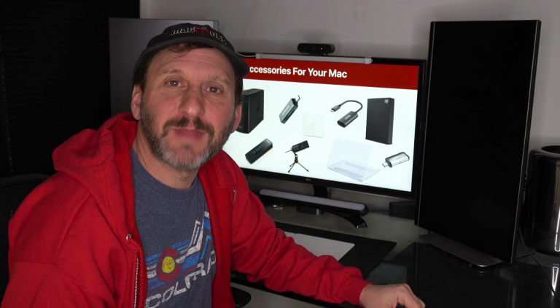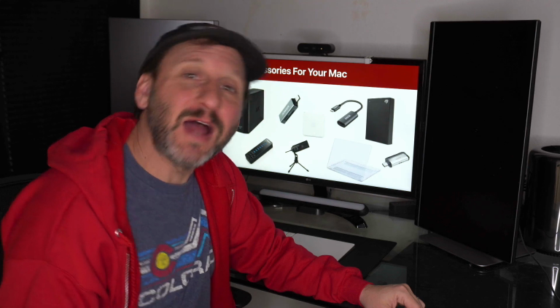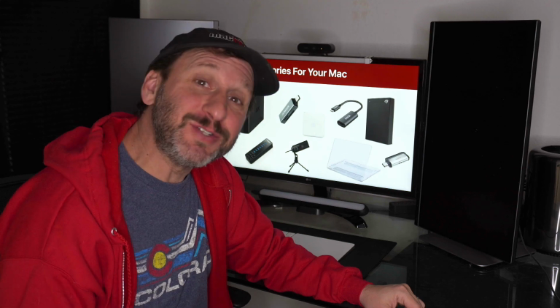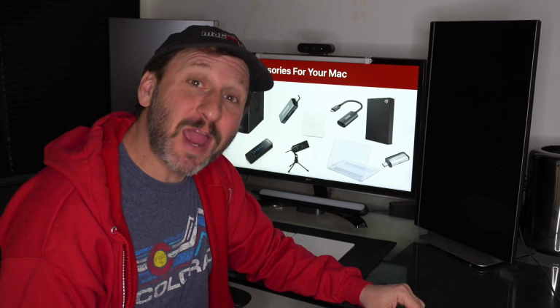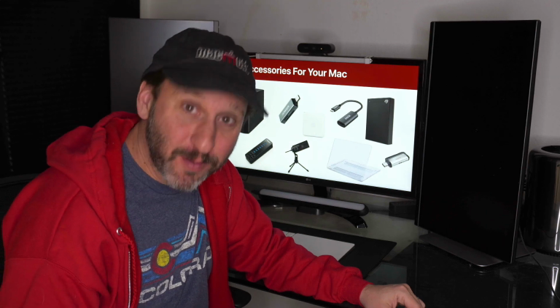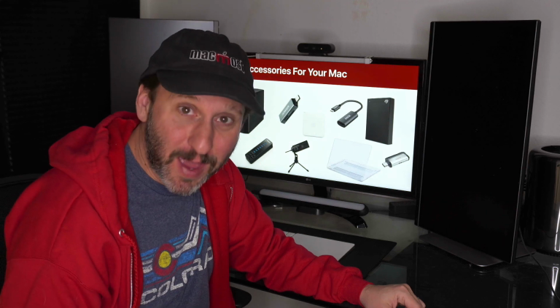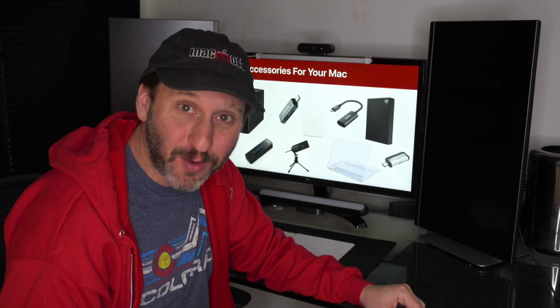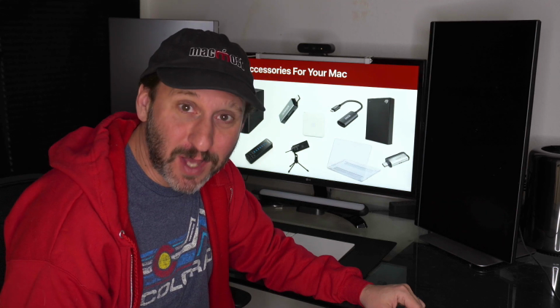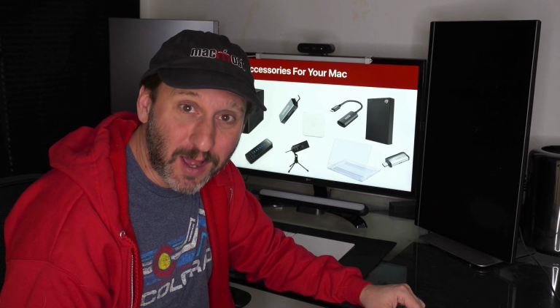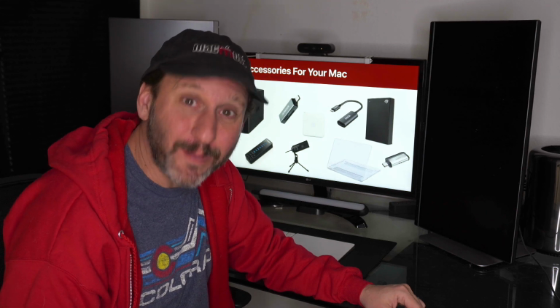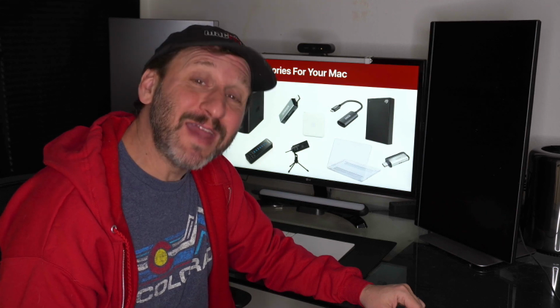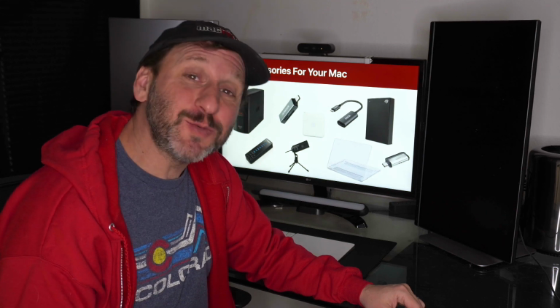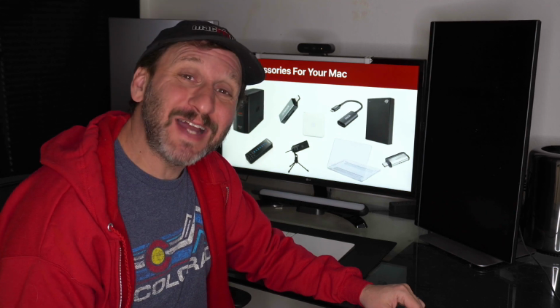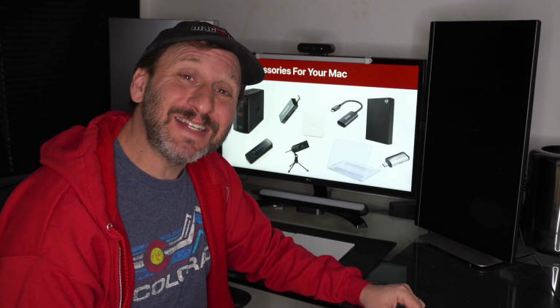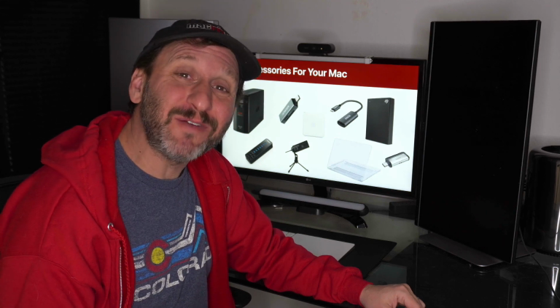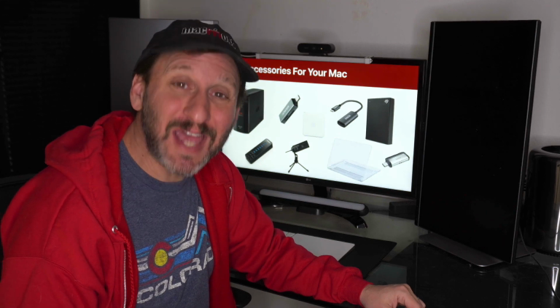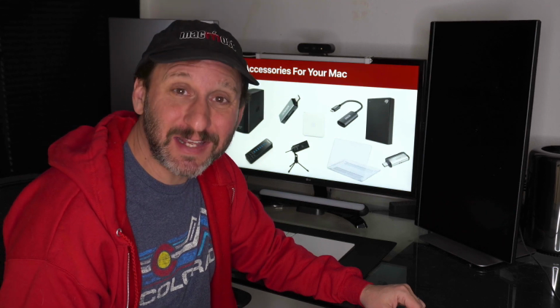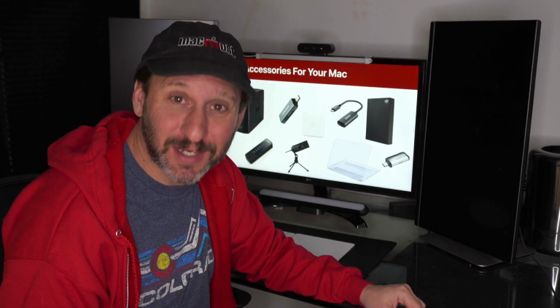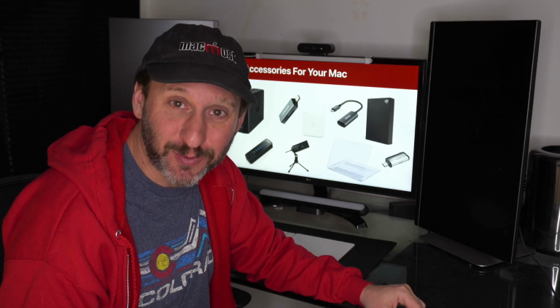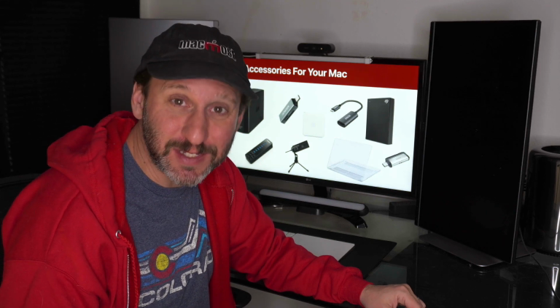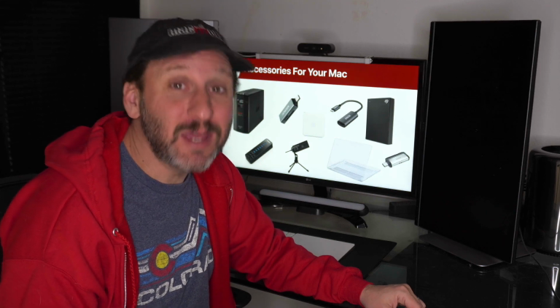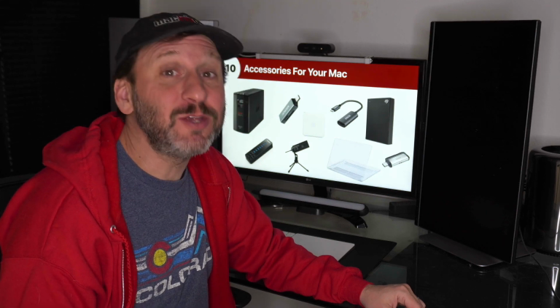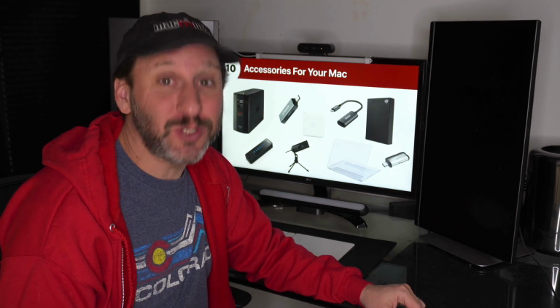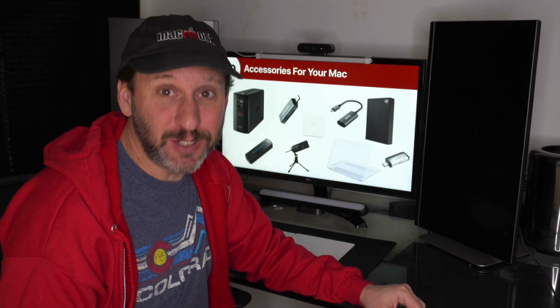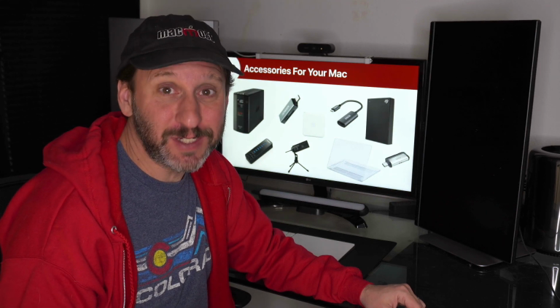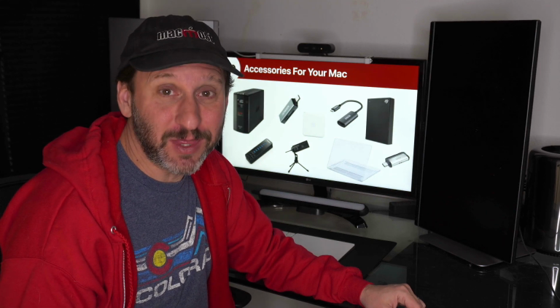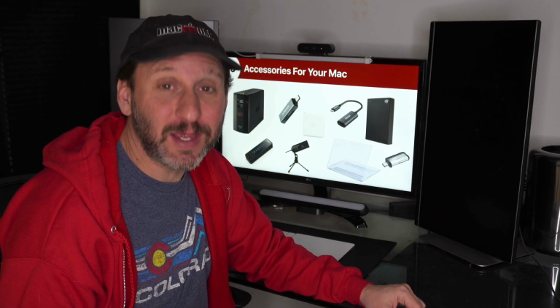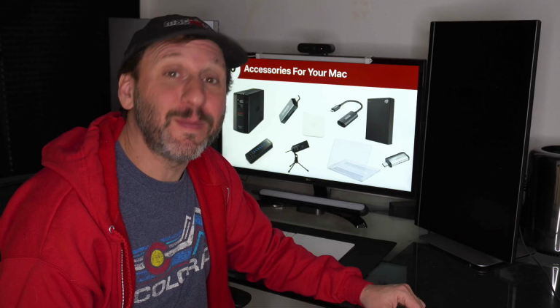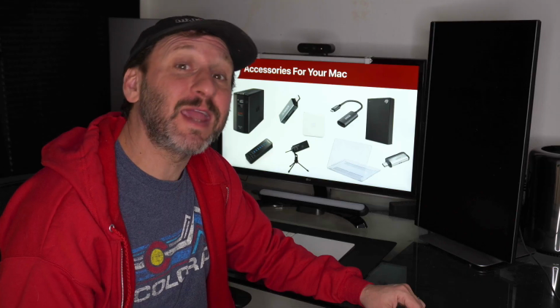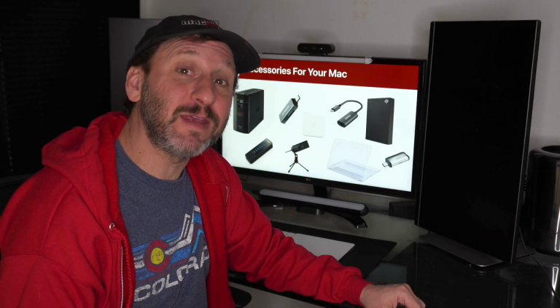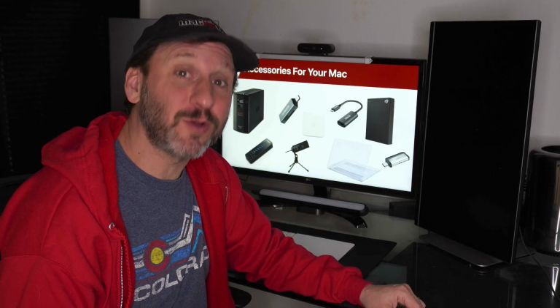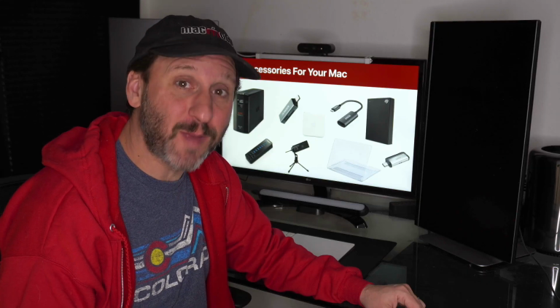Hi, this is Gary with MacMost.com. Here's my list of ten accessories that you should seriously think about getting for your Mac.